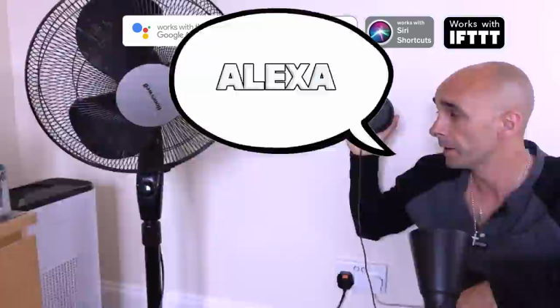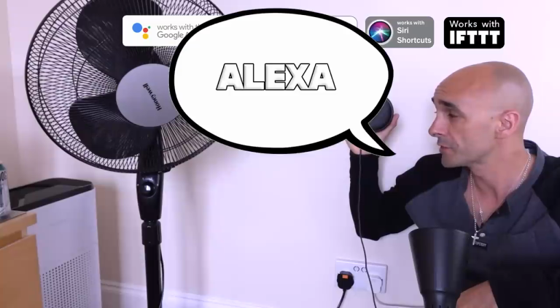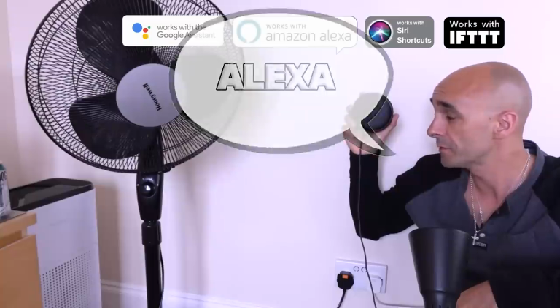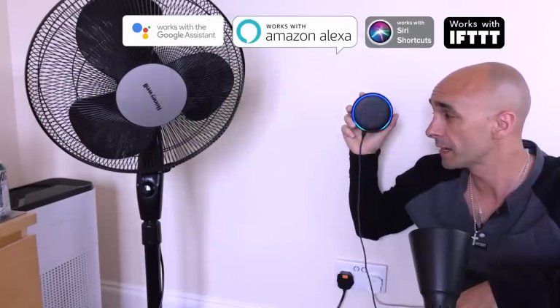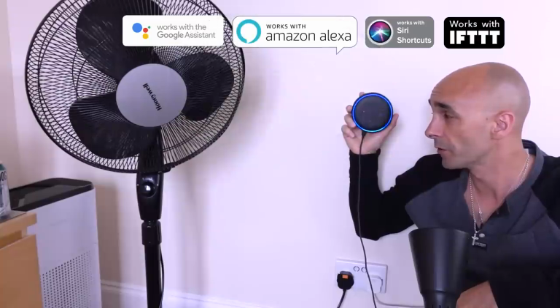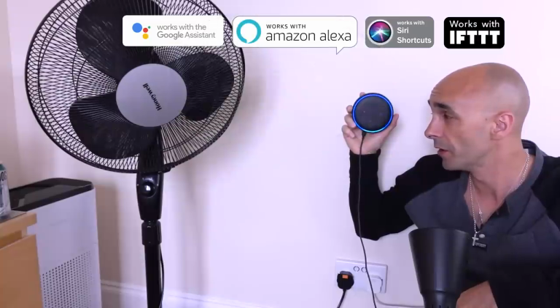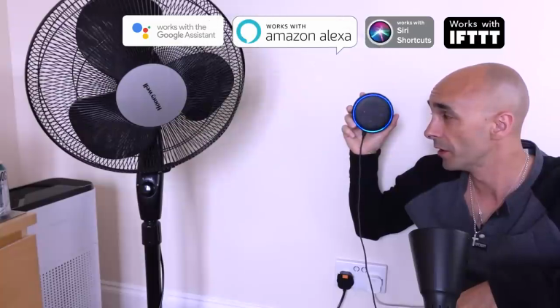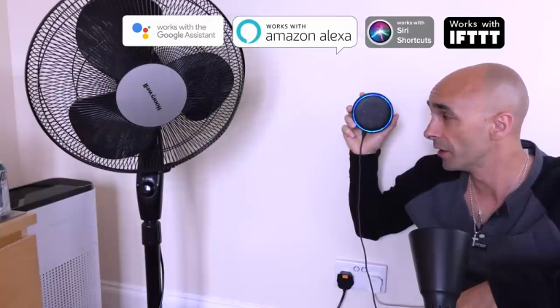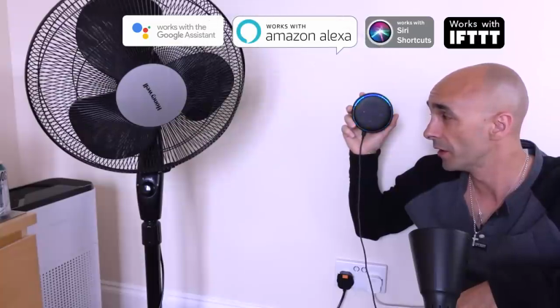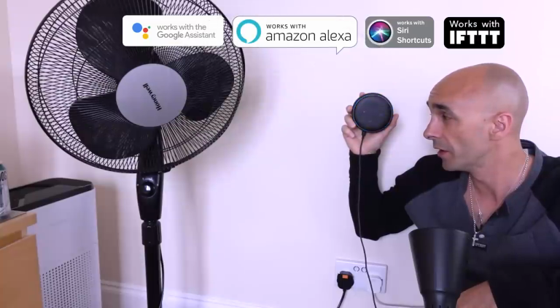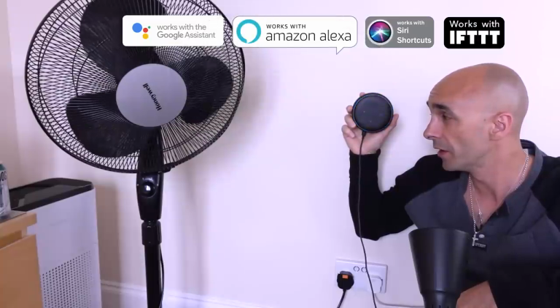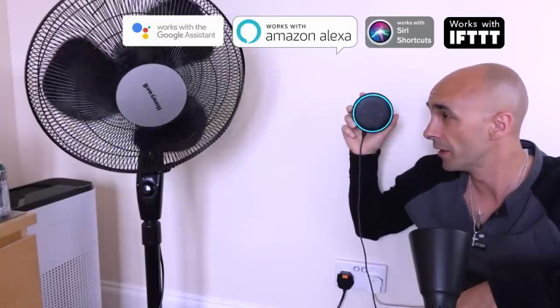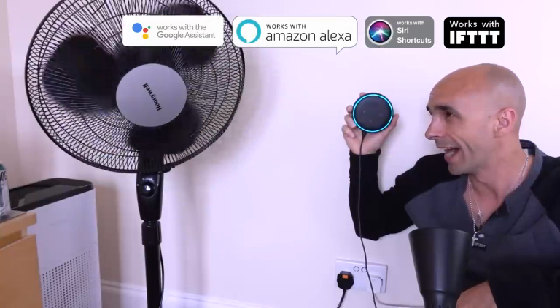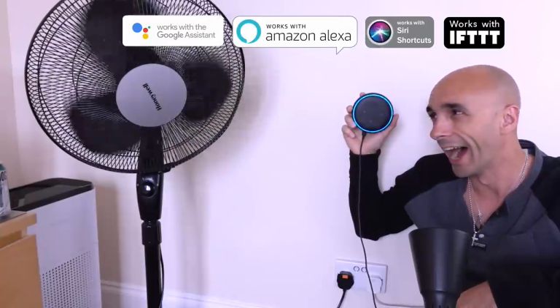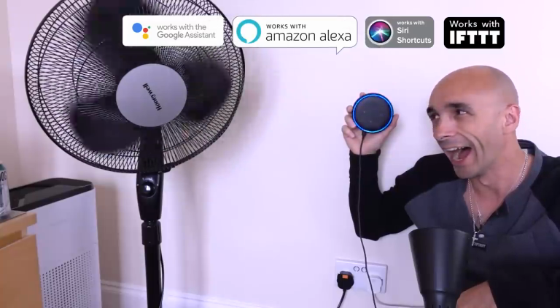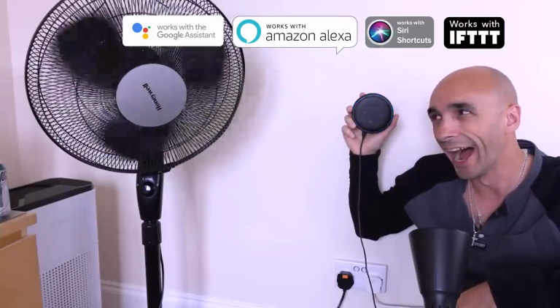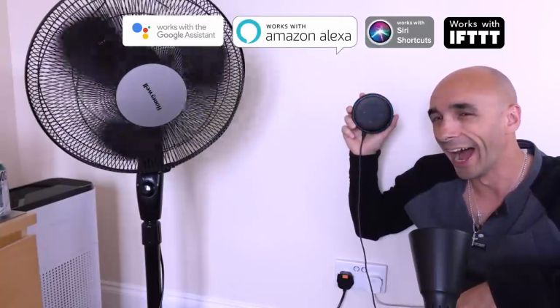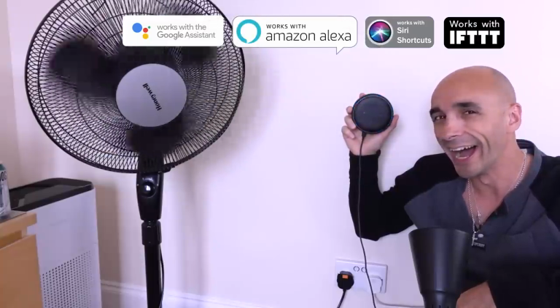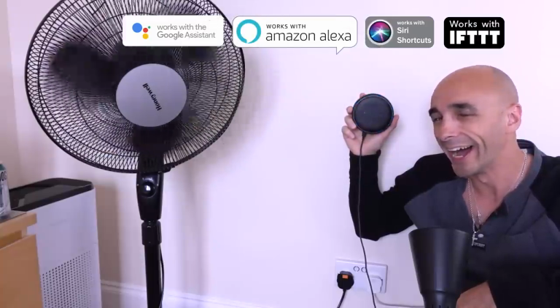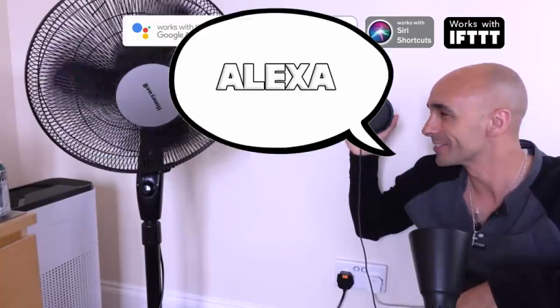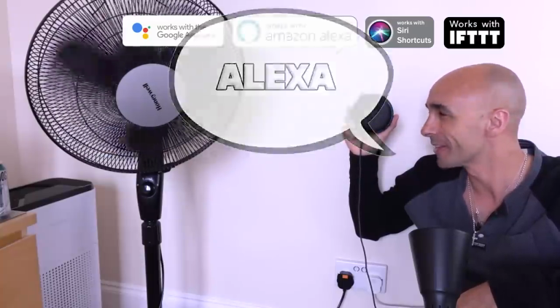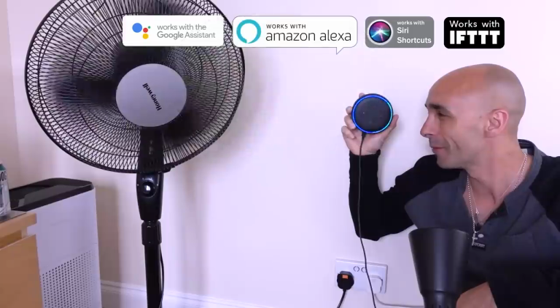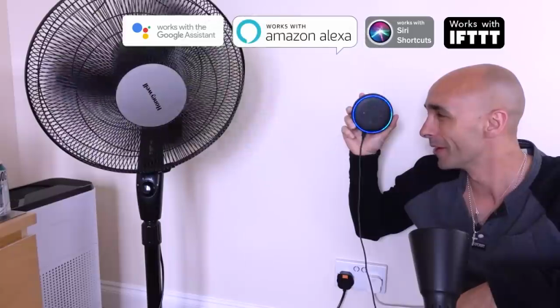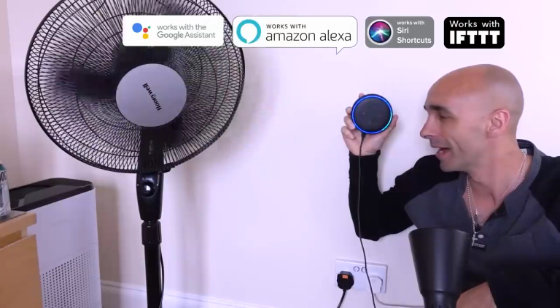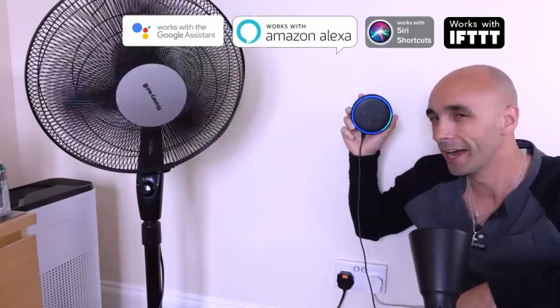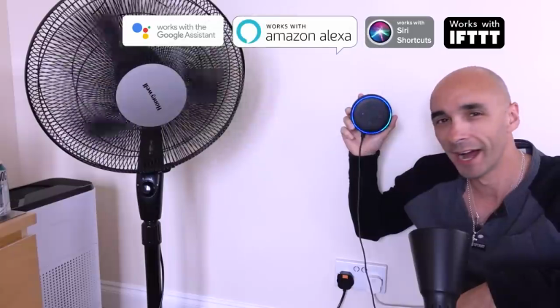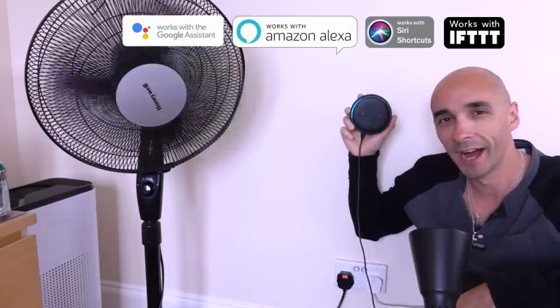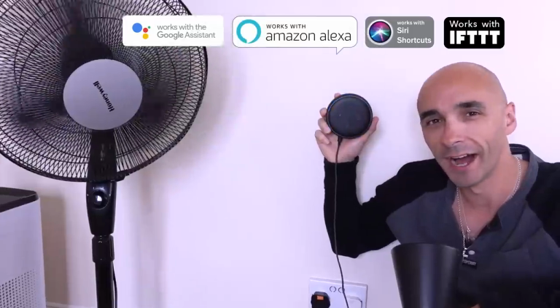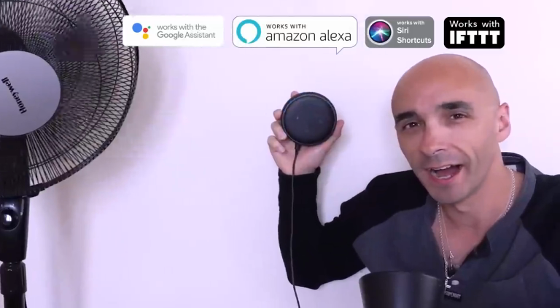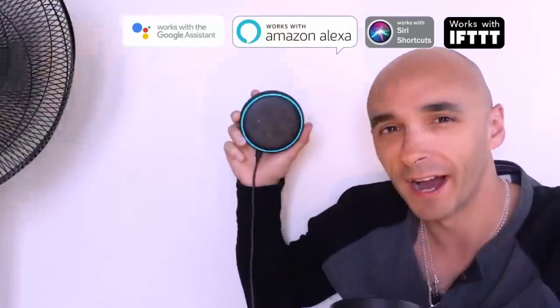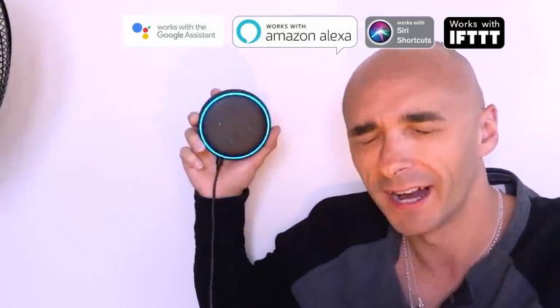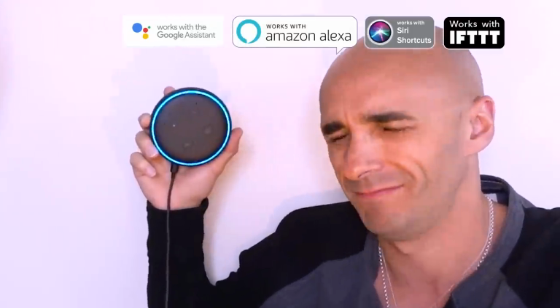Turn the fan on. Okay. Turn the lamp on. Okay.